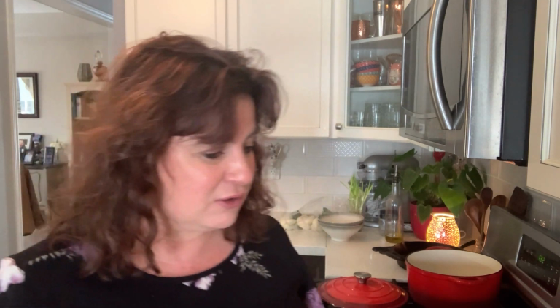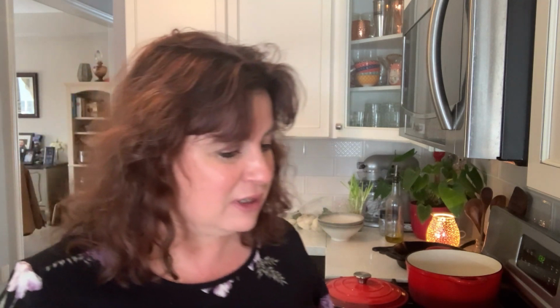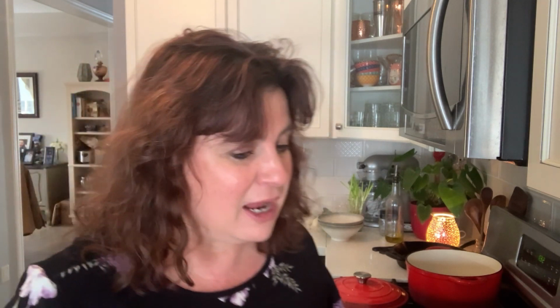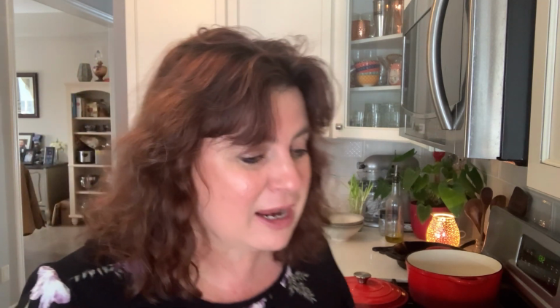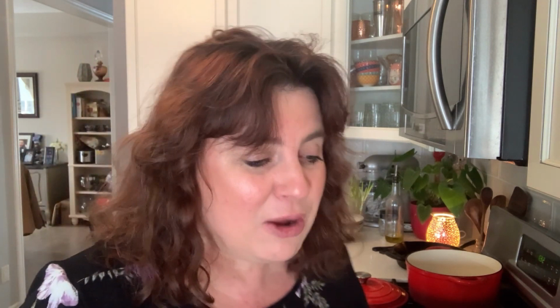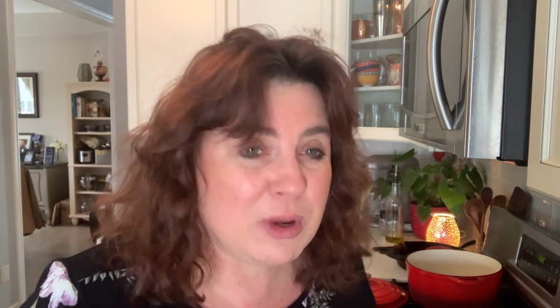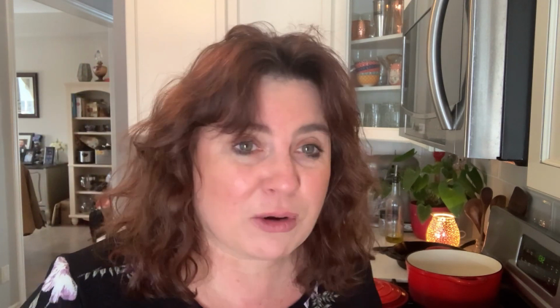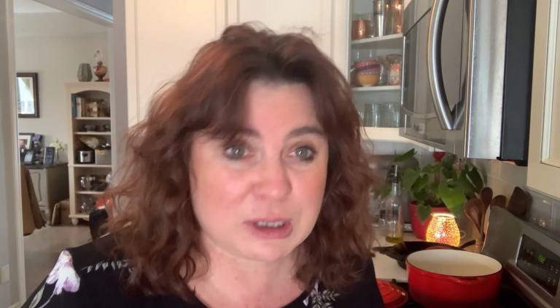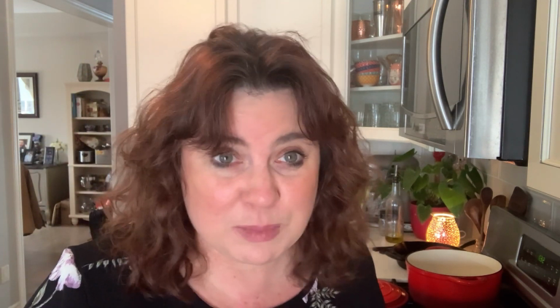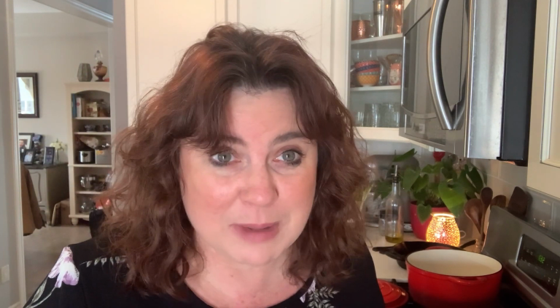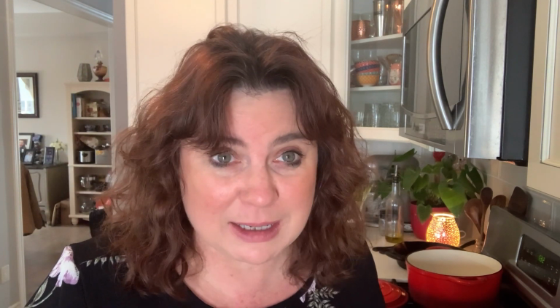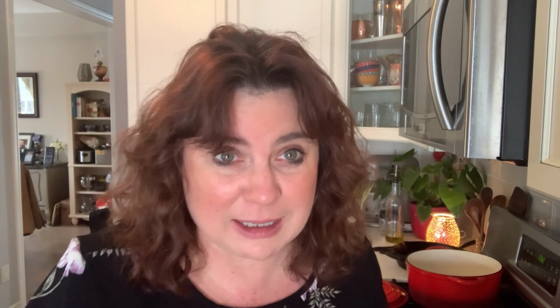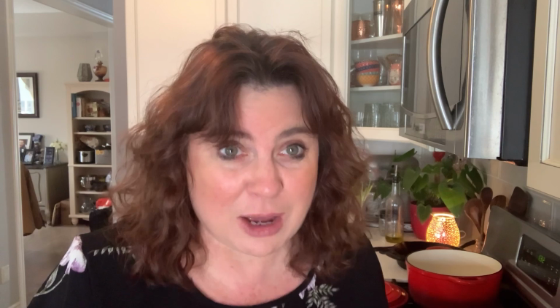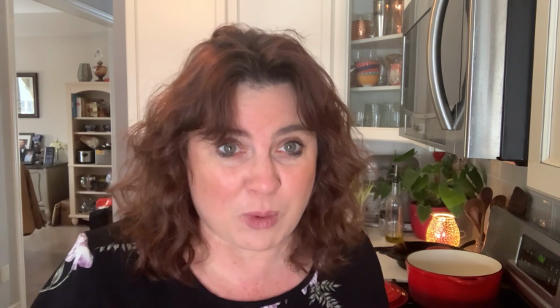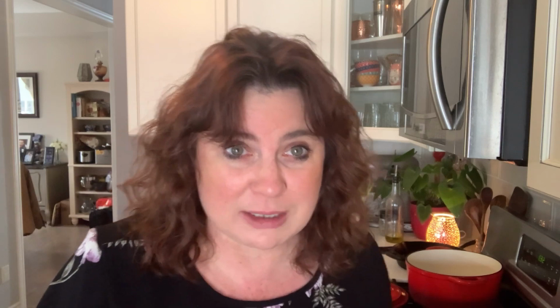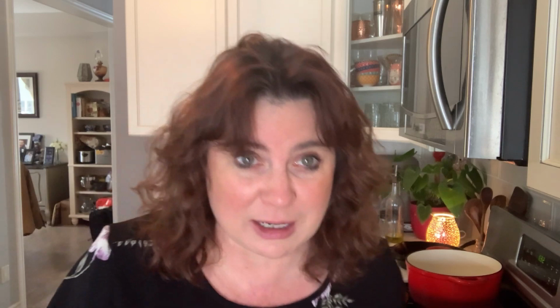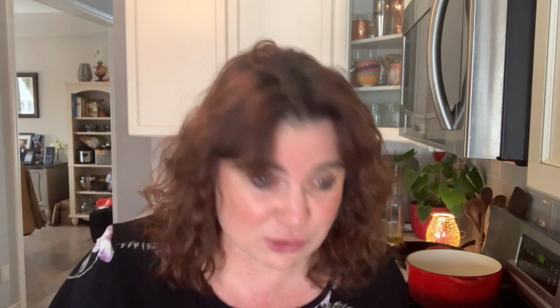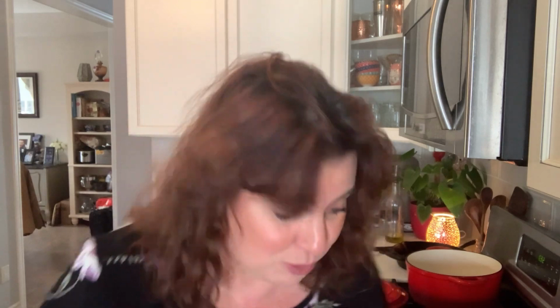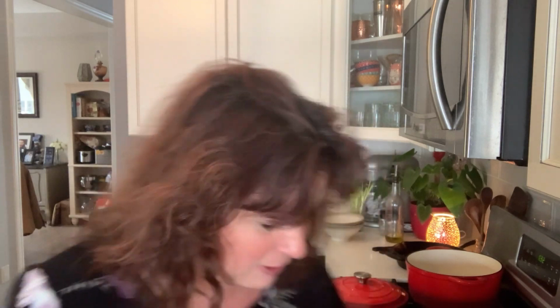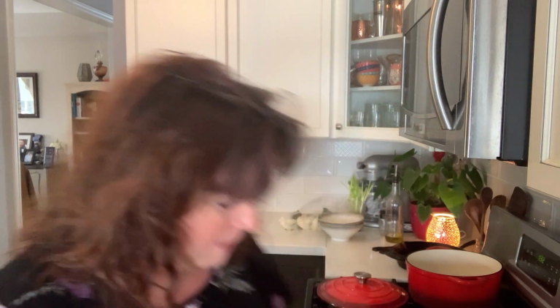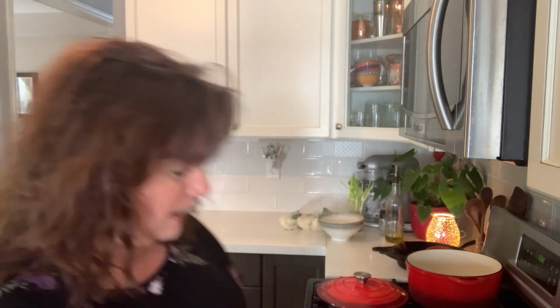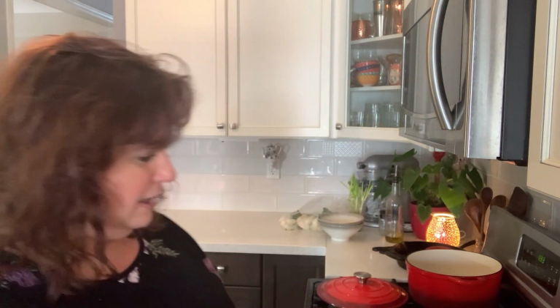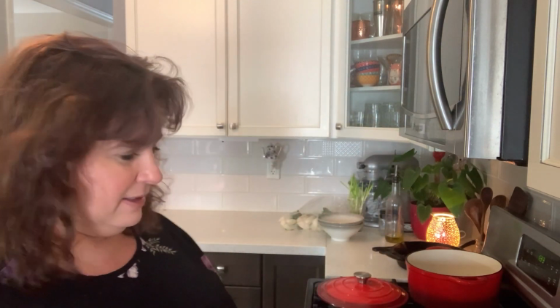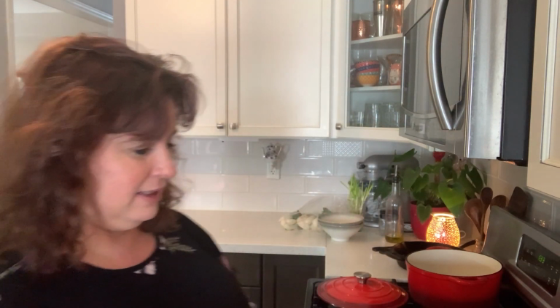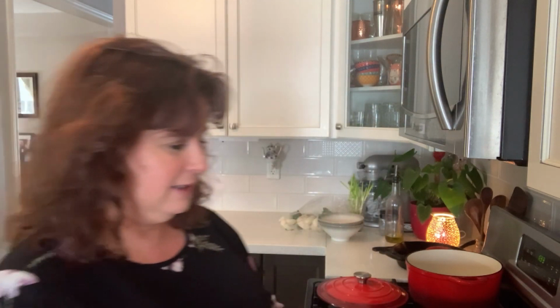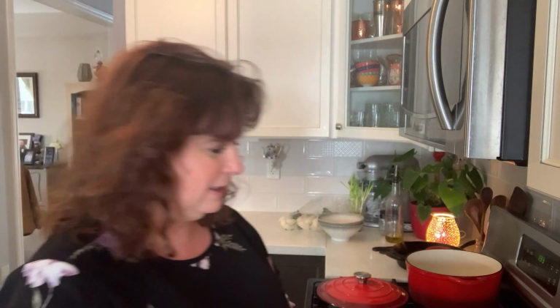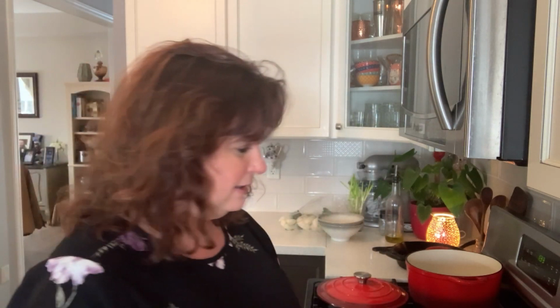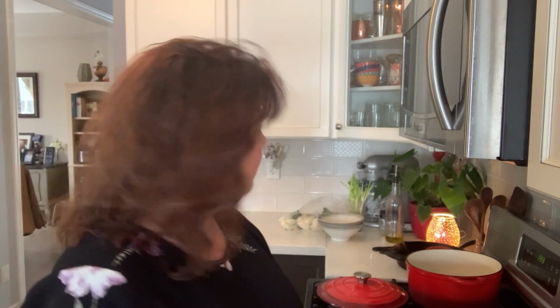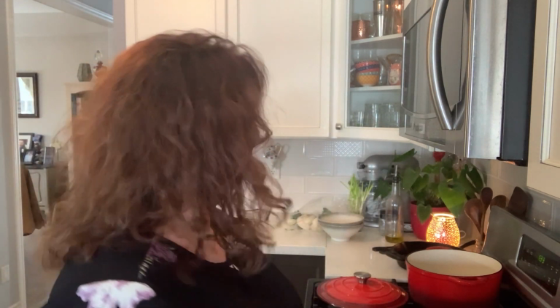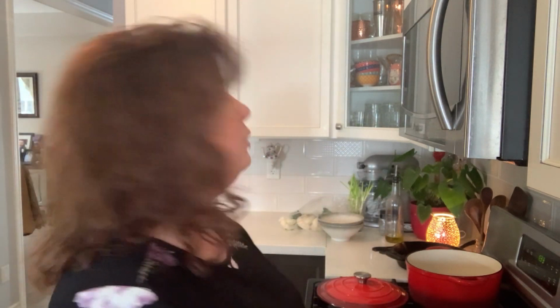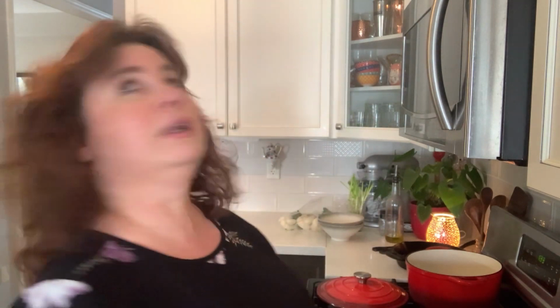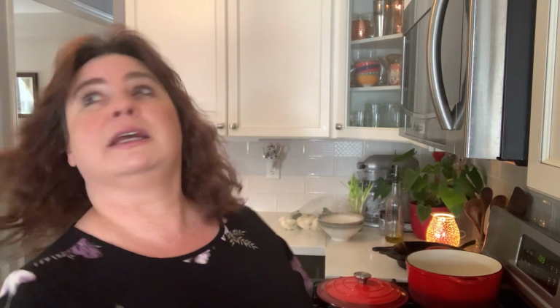So today we are going to be making wonton soup. Yes, indeedly doodly.